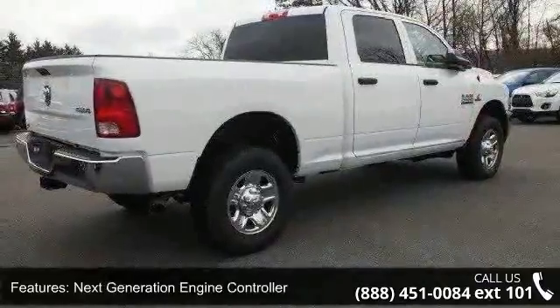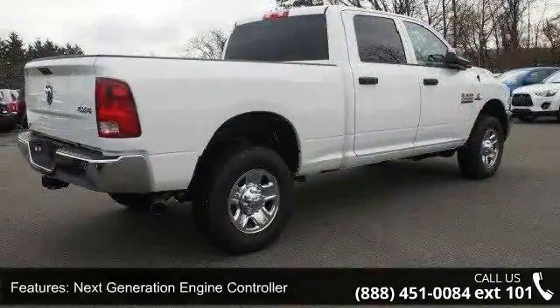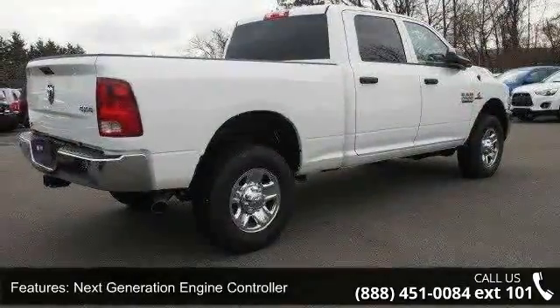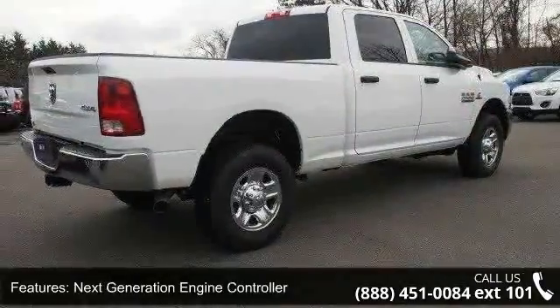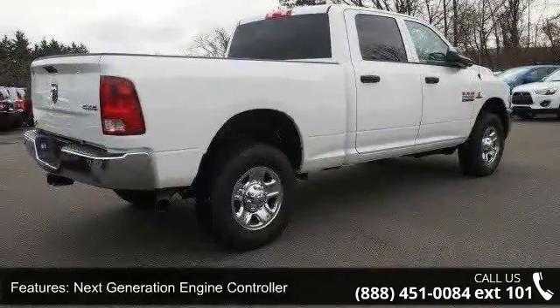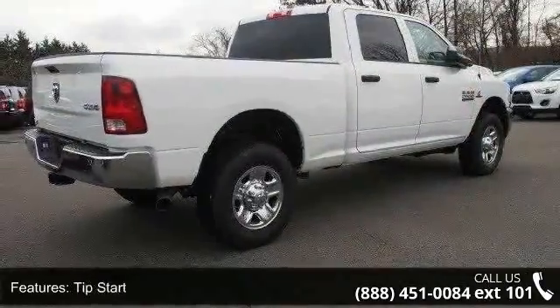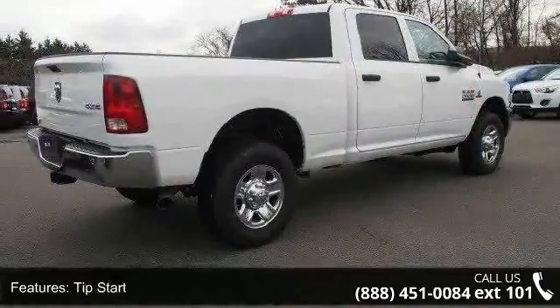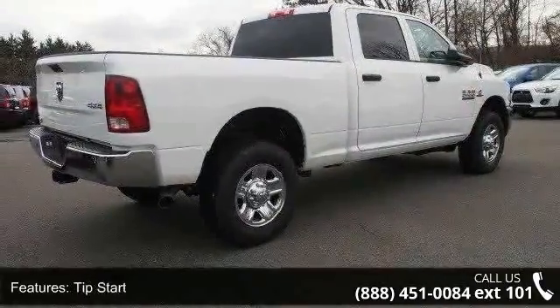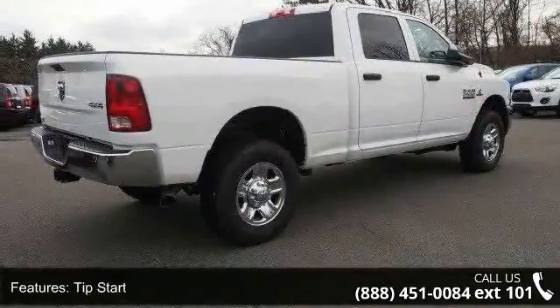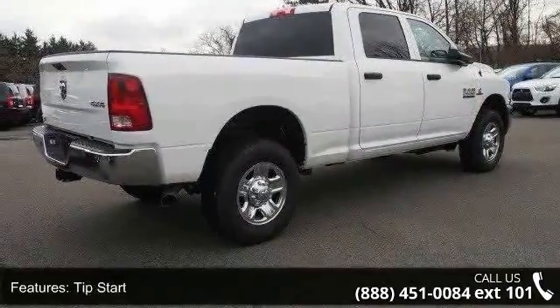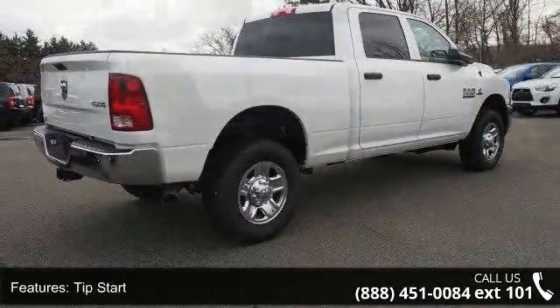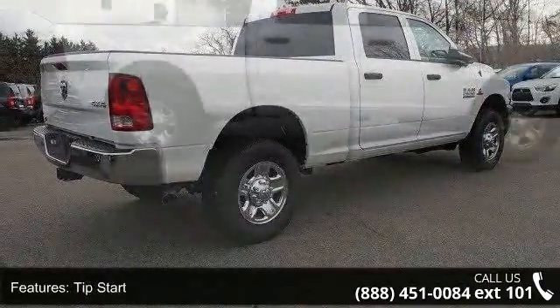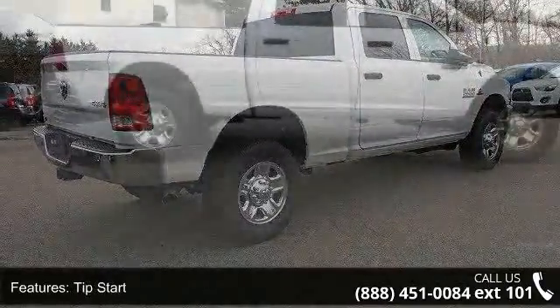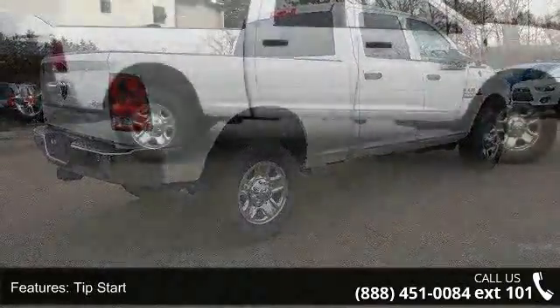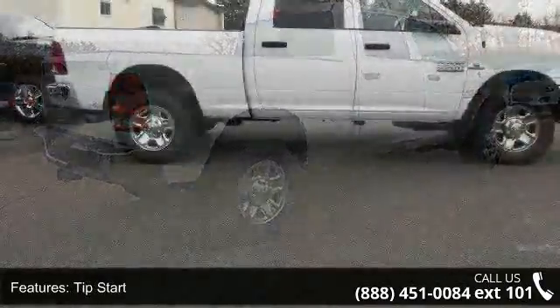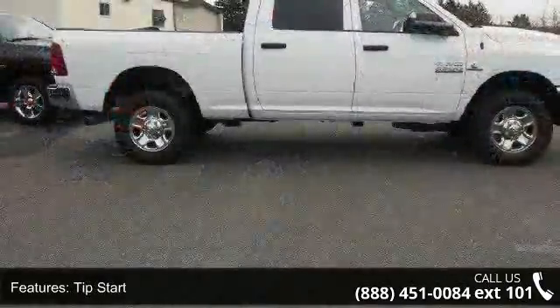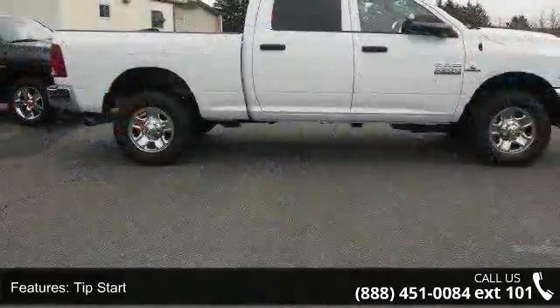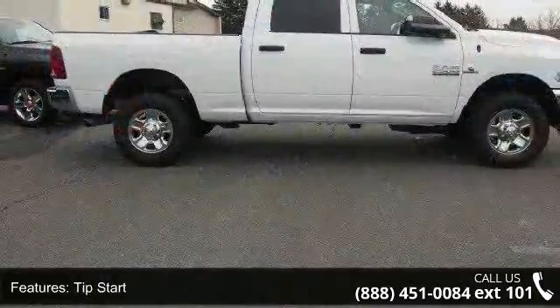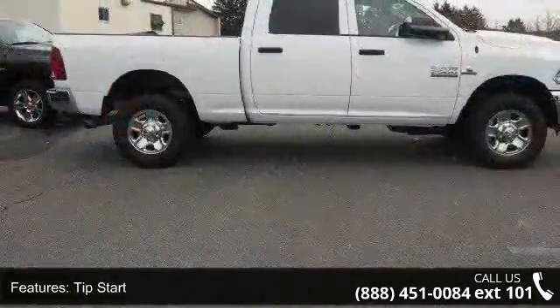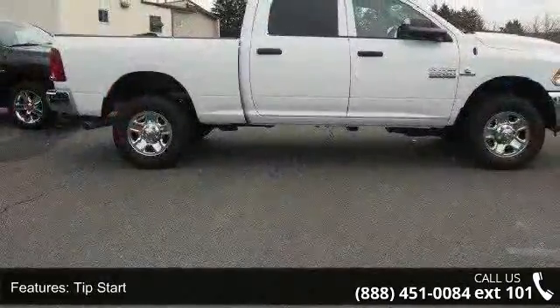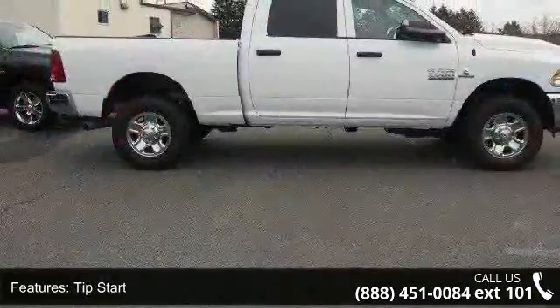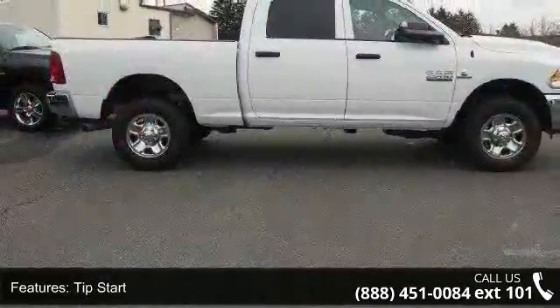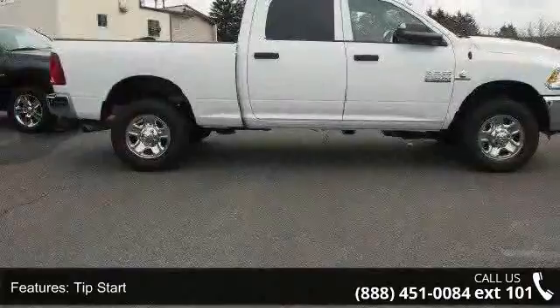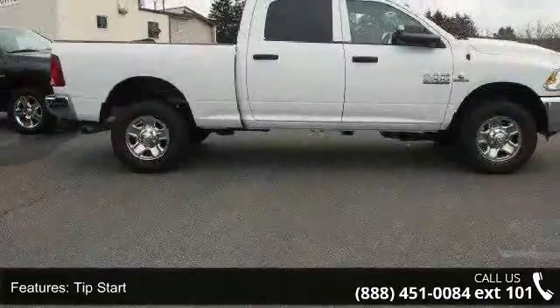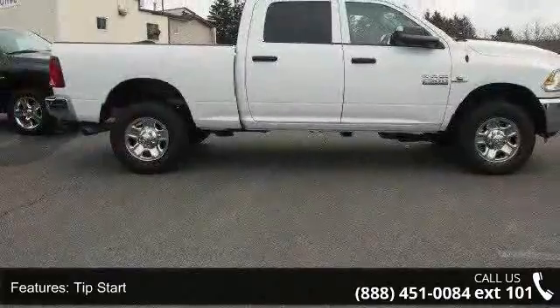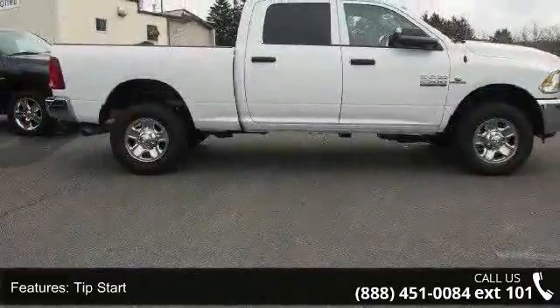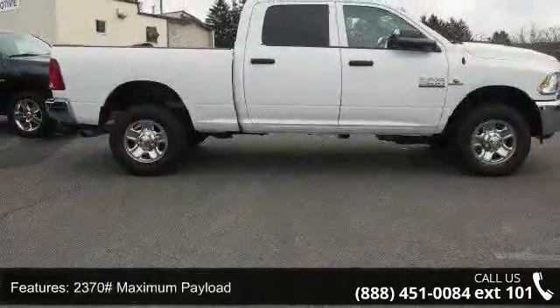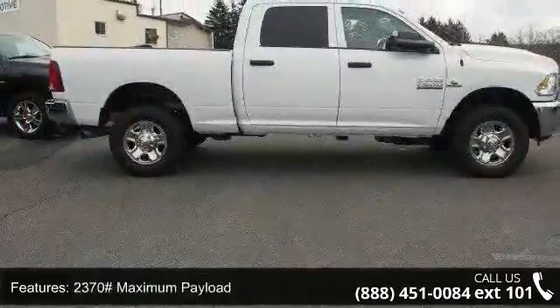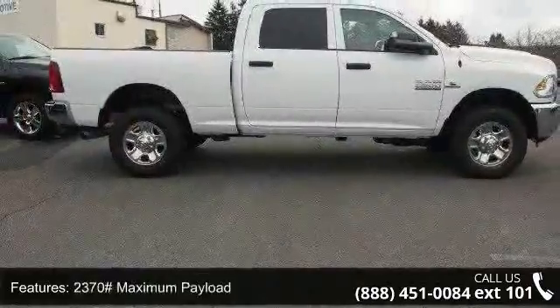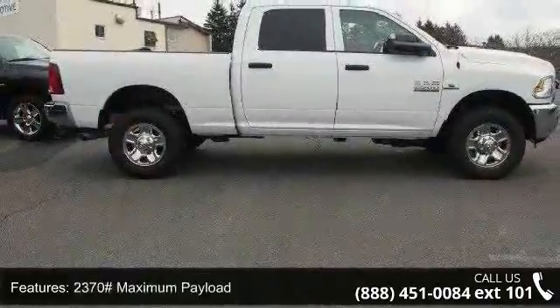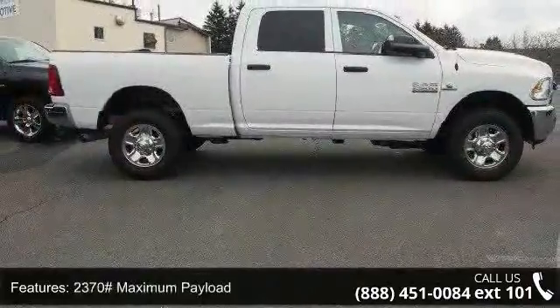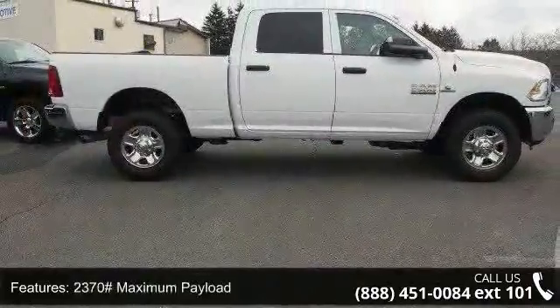Low mileage is an important factor in your purchase and this vehicle delivers a low odometer reading. Don't let this vehicle get away — call or click to schedule a test drive today.